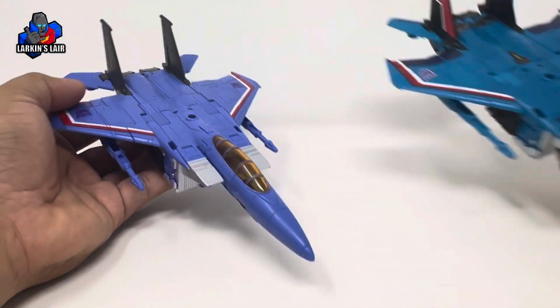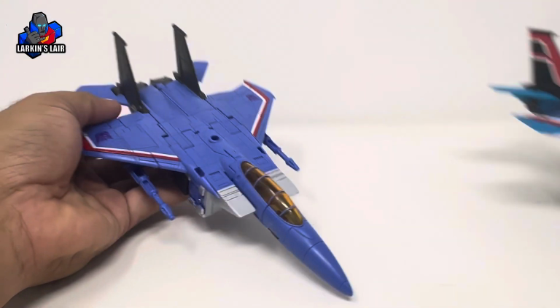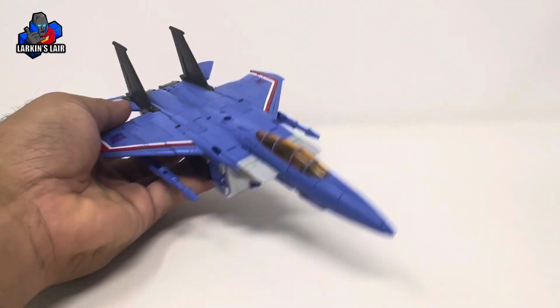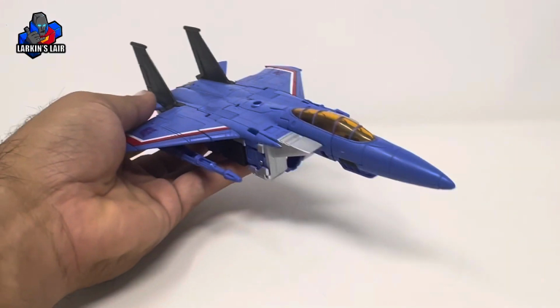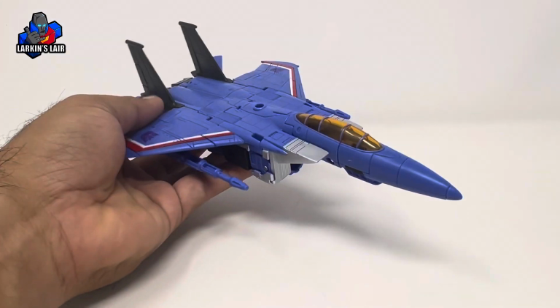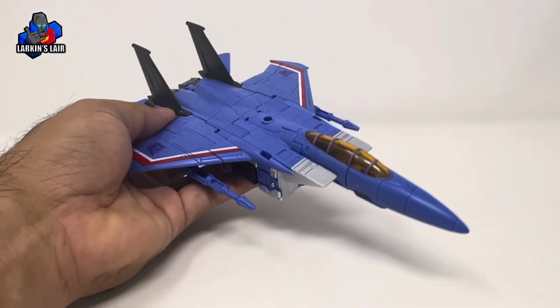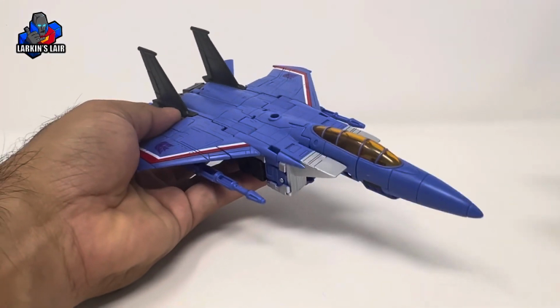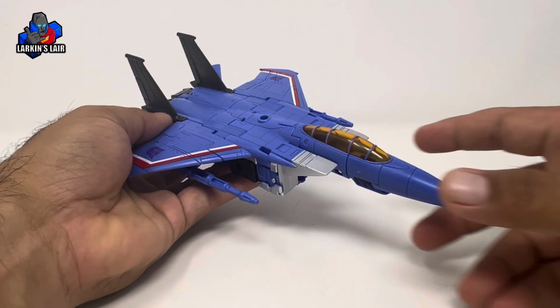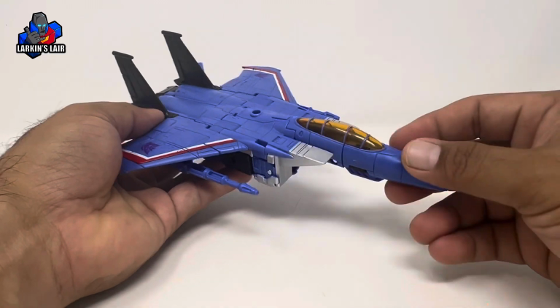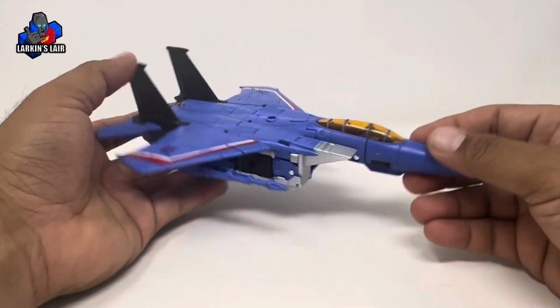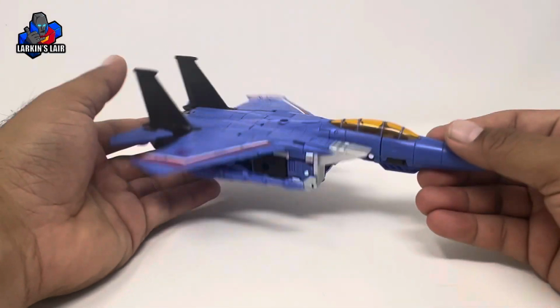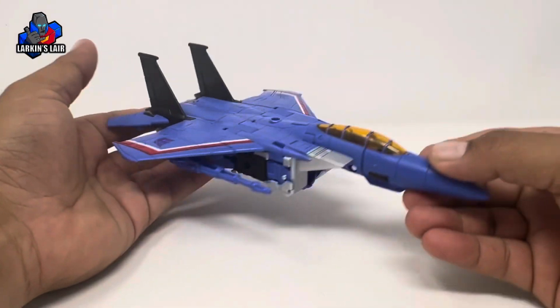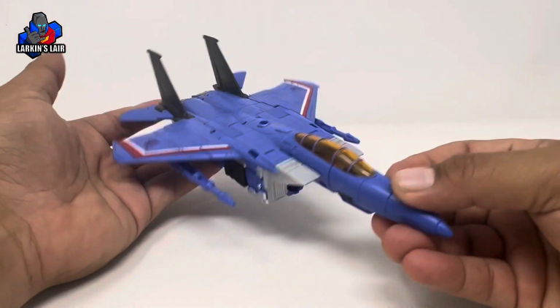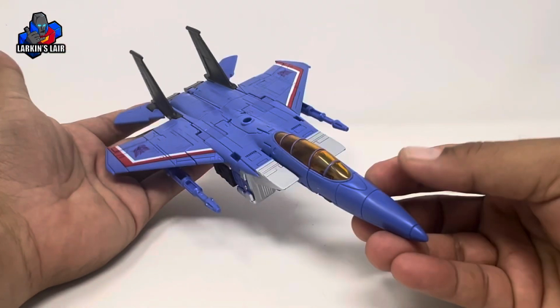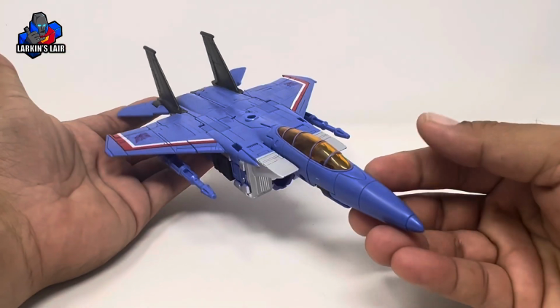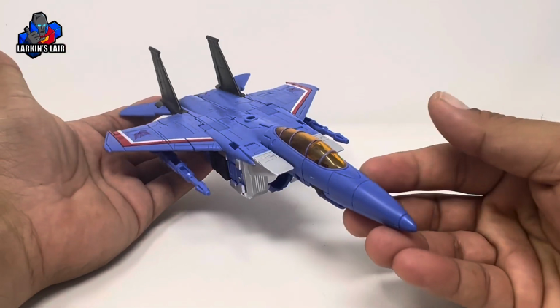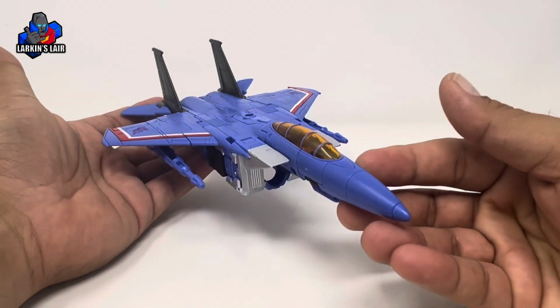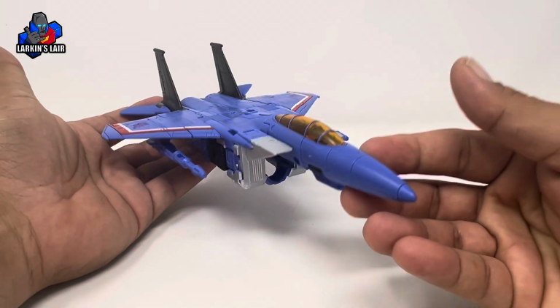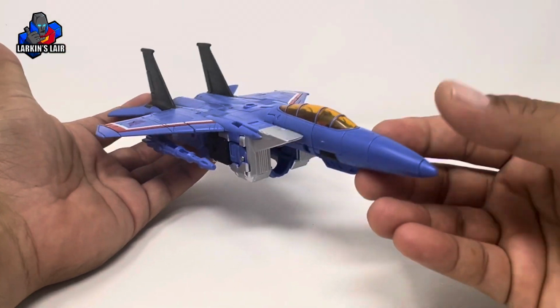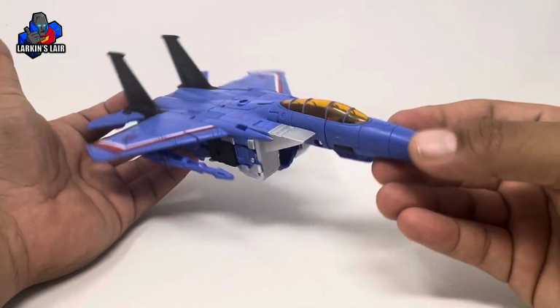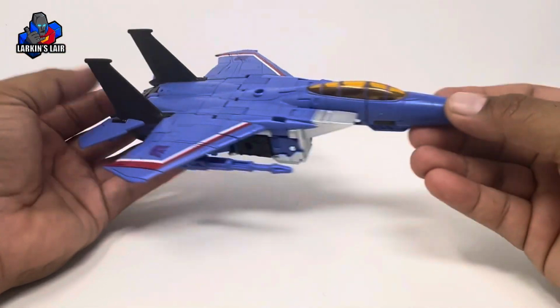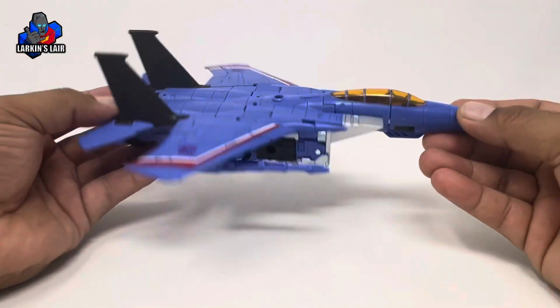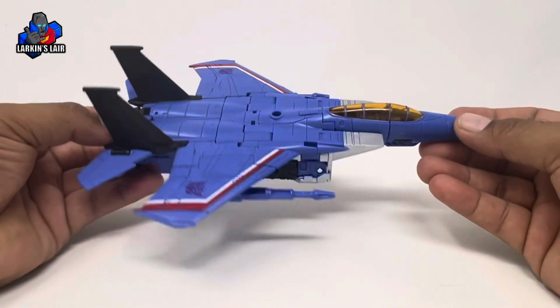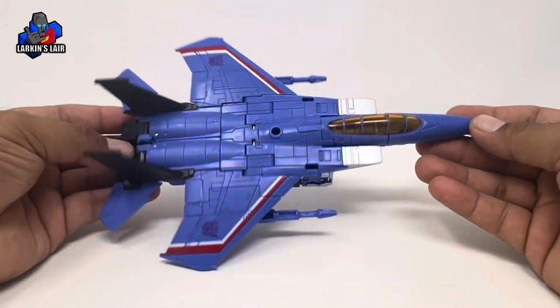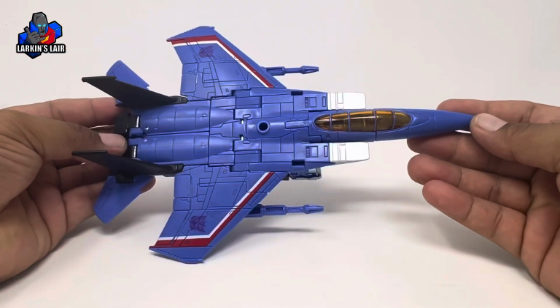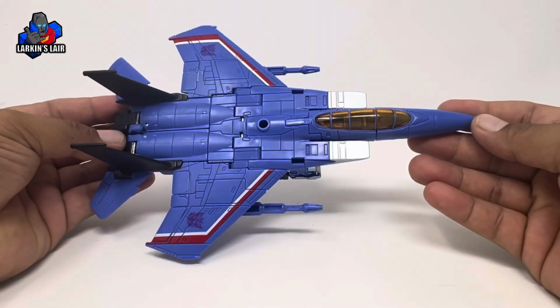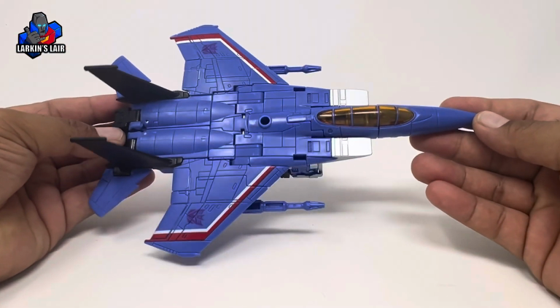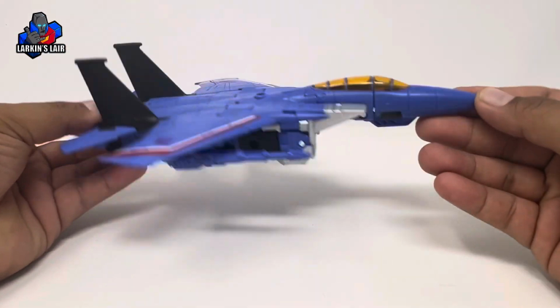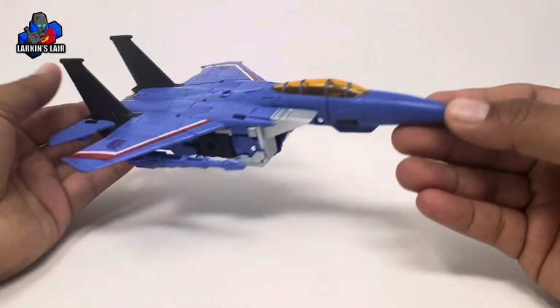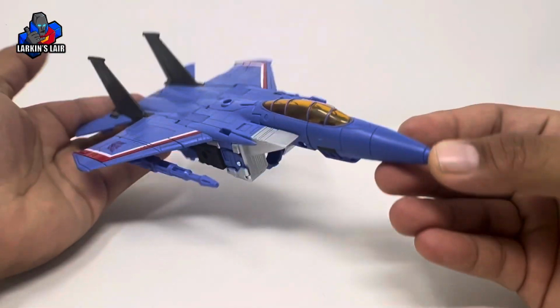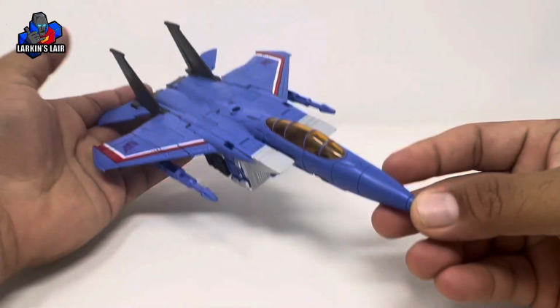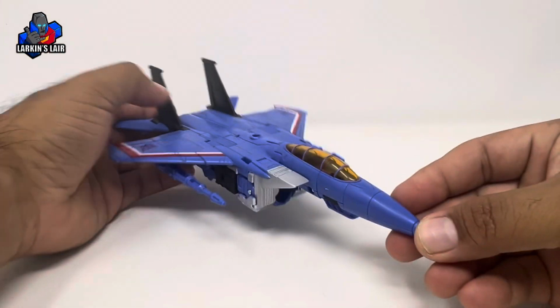Anyway, that is it for this video. Let me know what you guys think in the comments below, and thanks for watching.